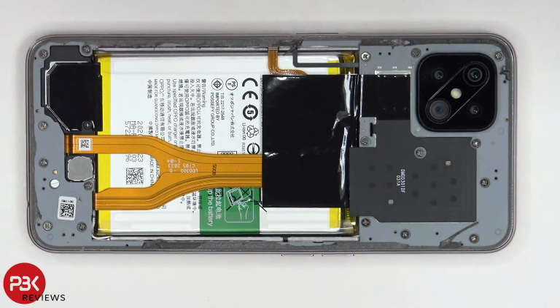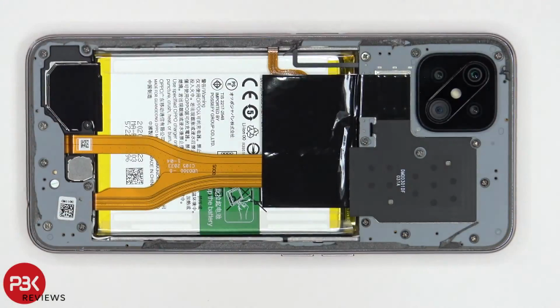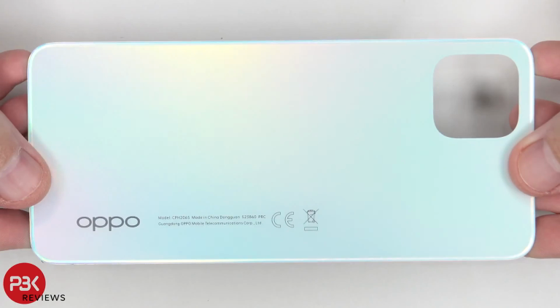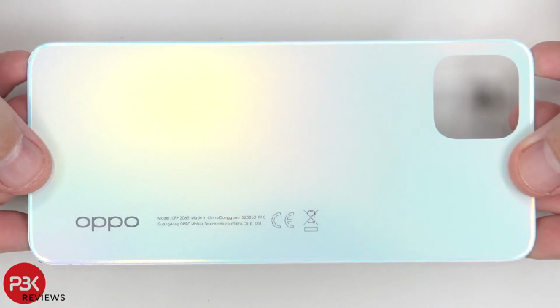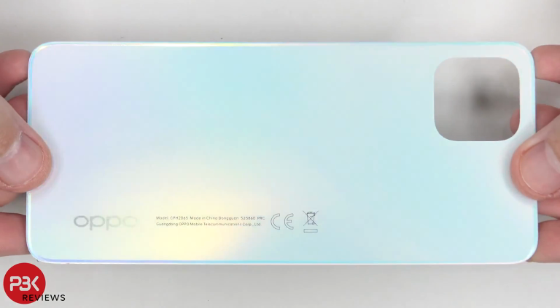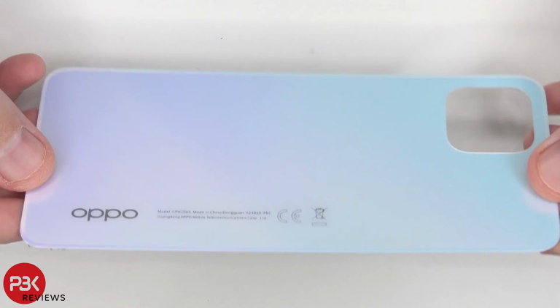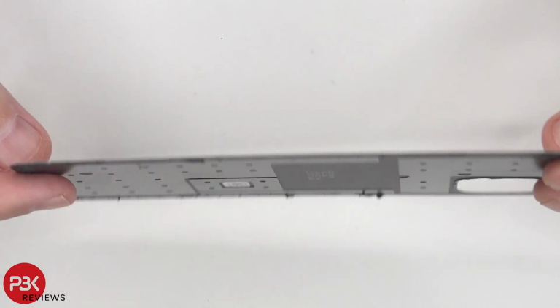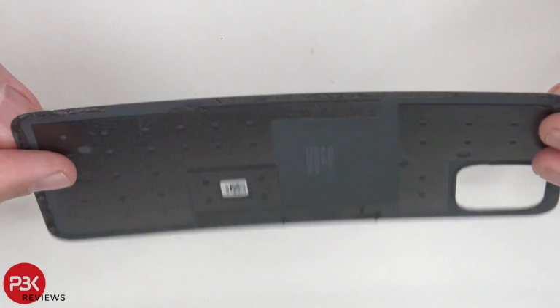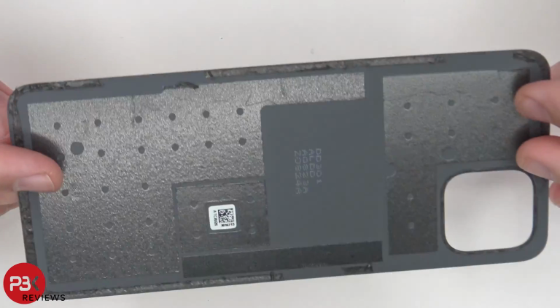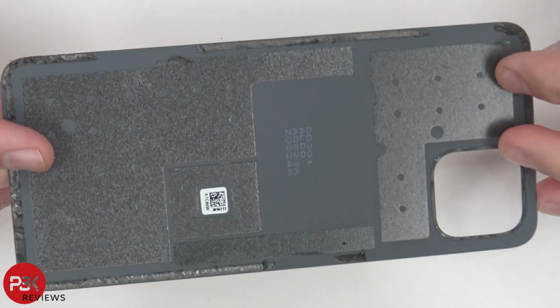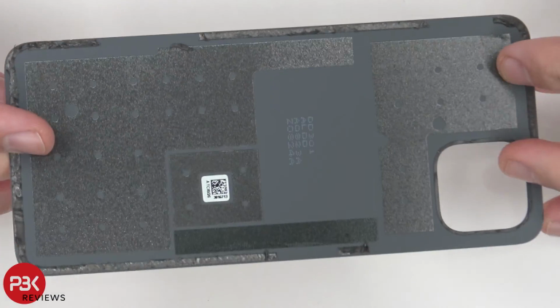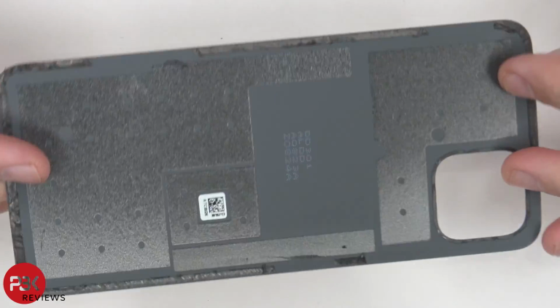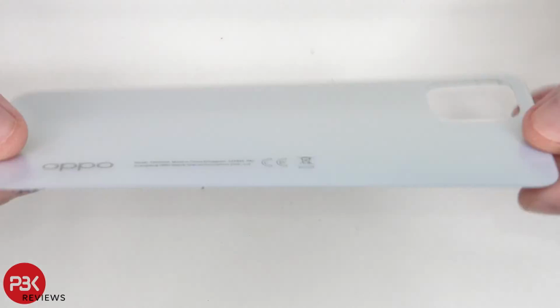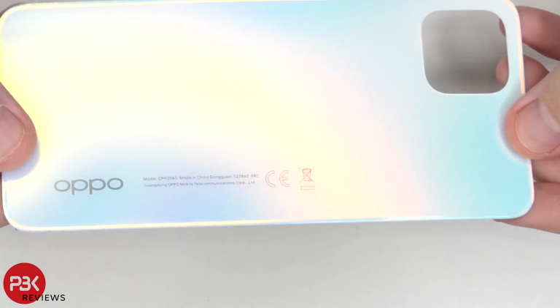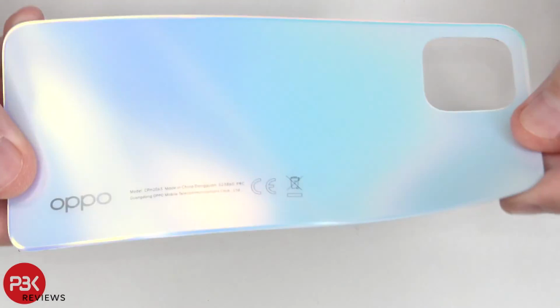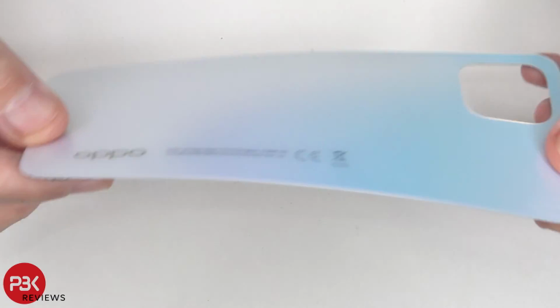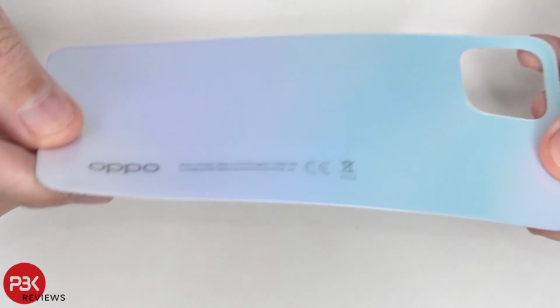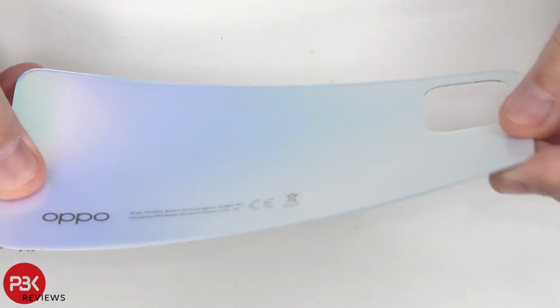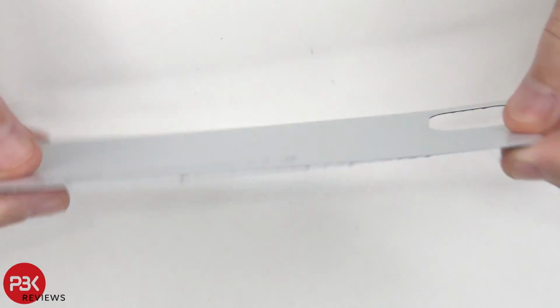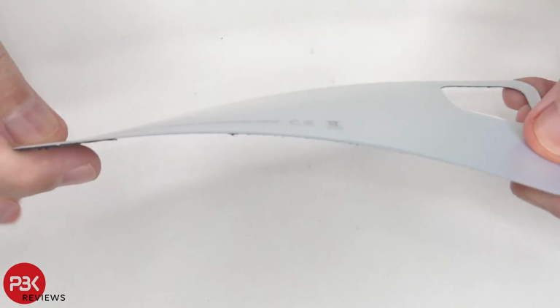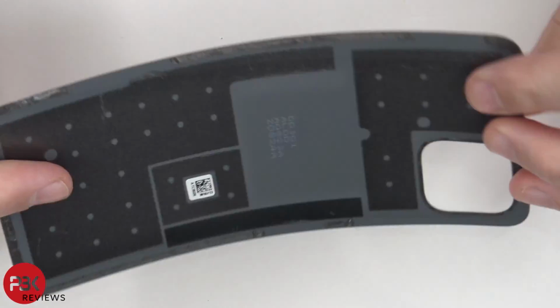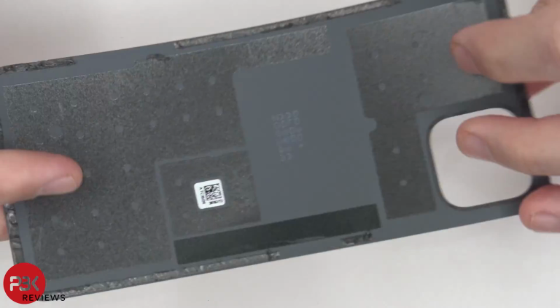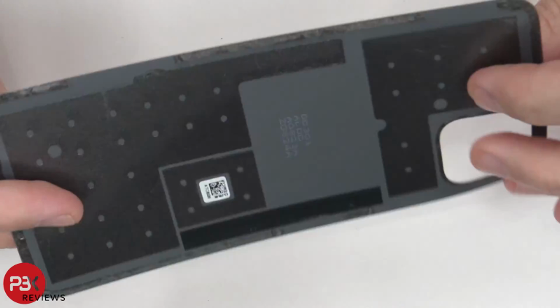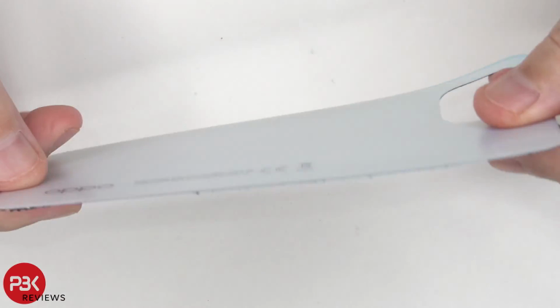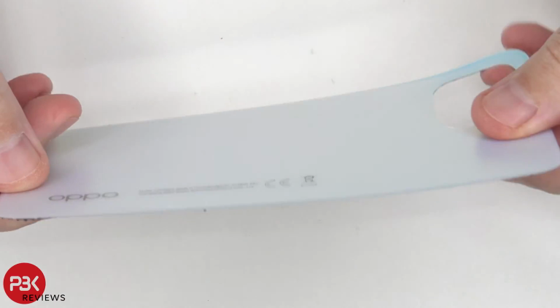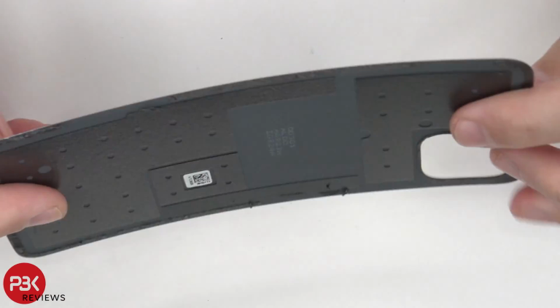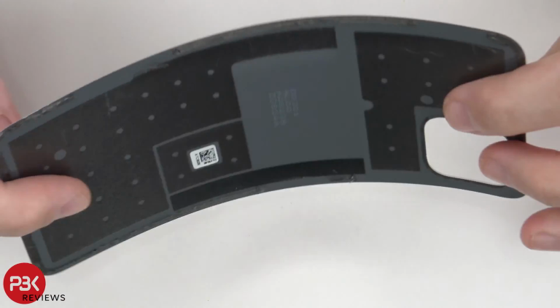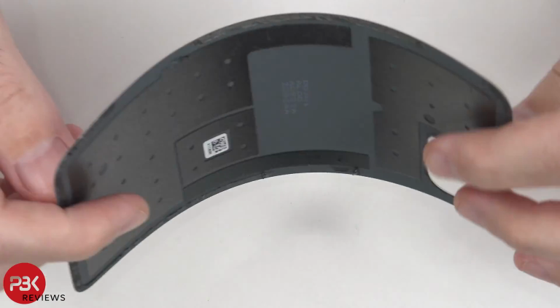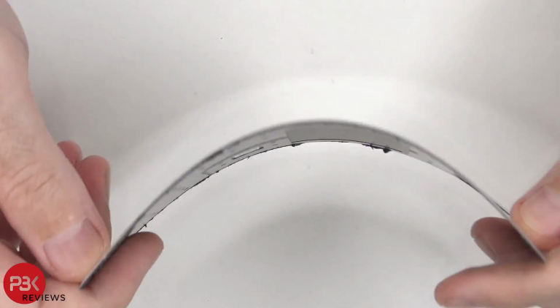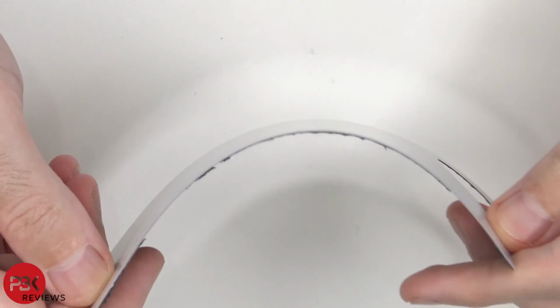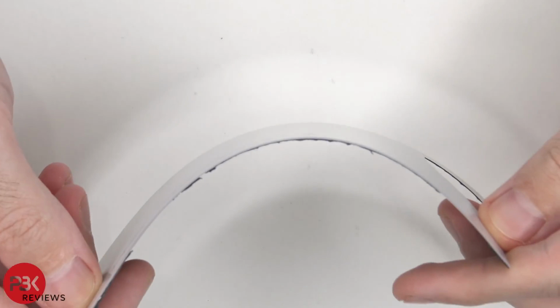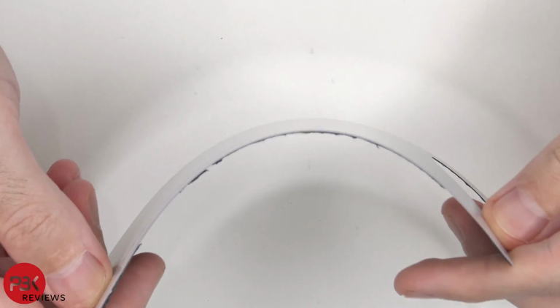So here's your plastic back plate. It's a very flimsy, thin back plate — you can almost fold it.